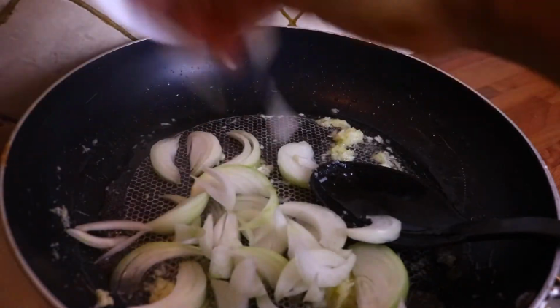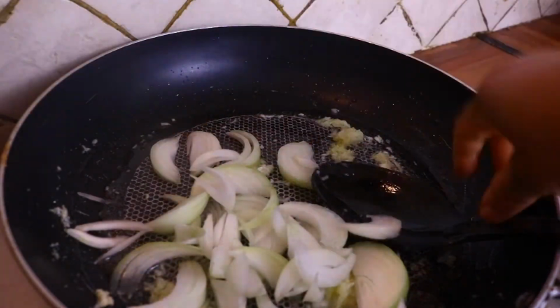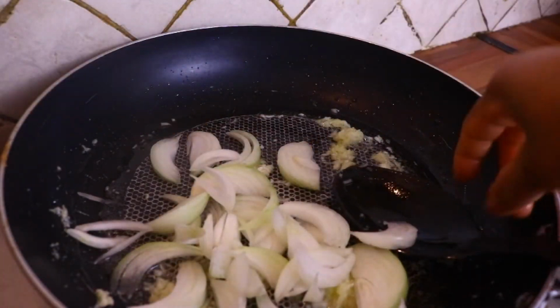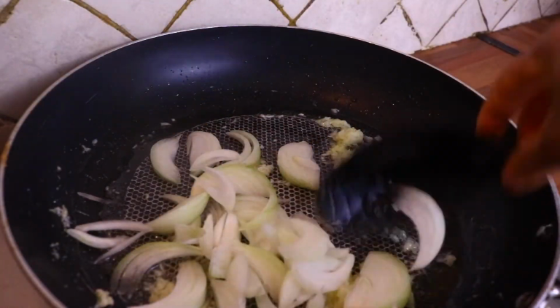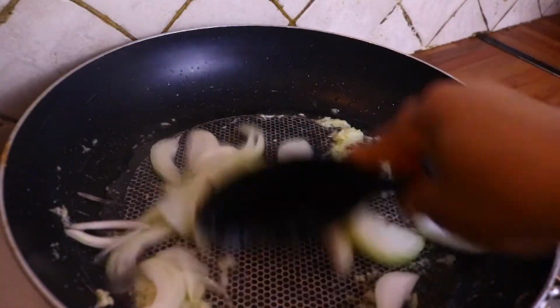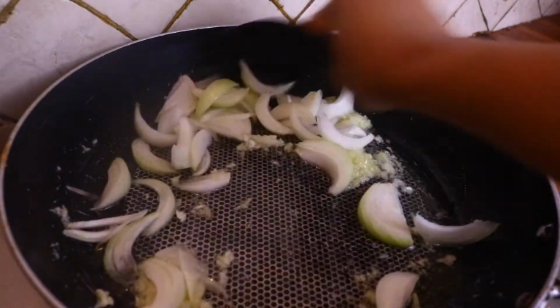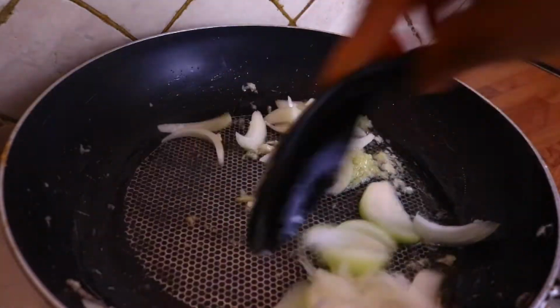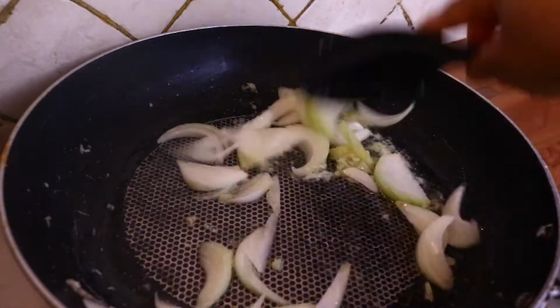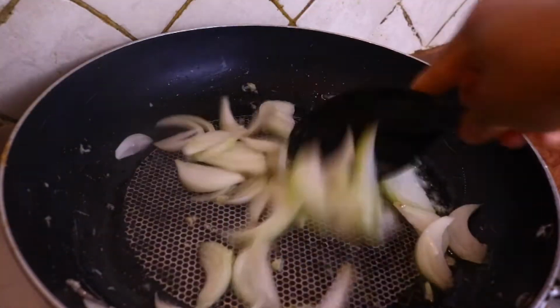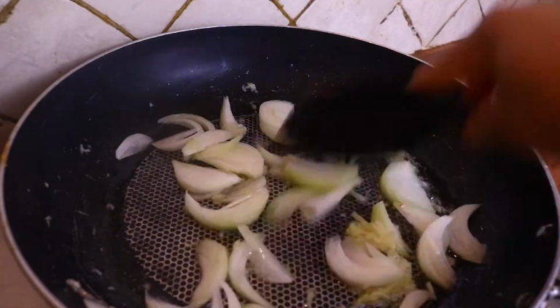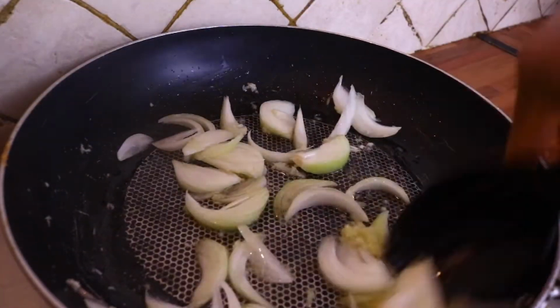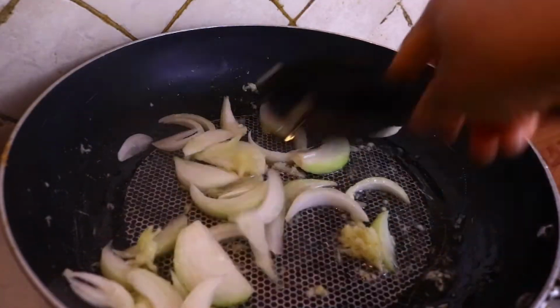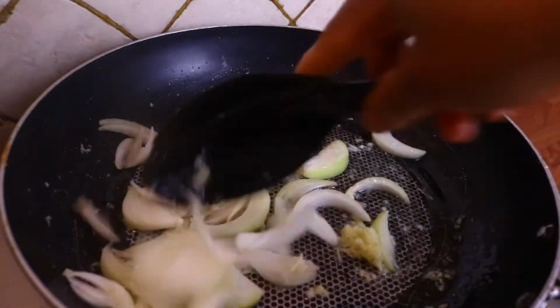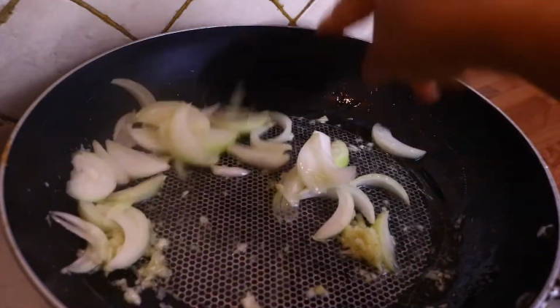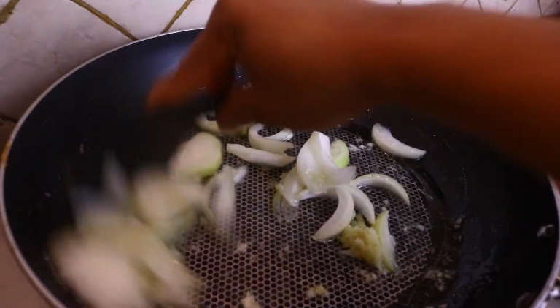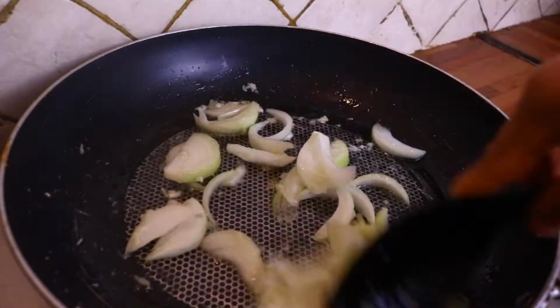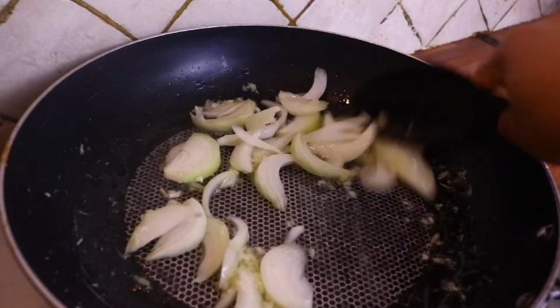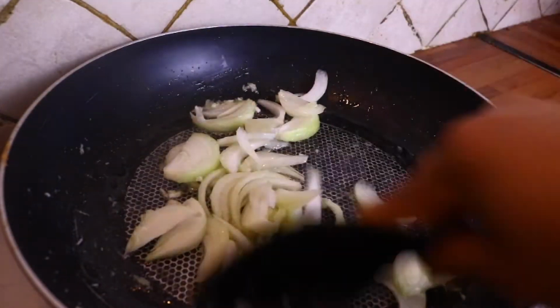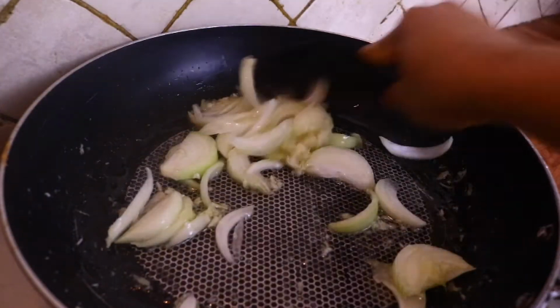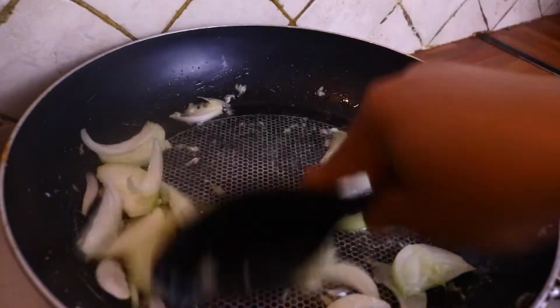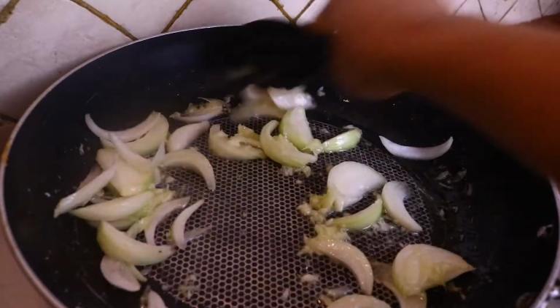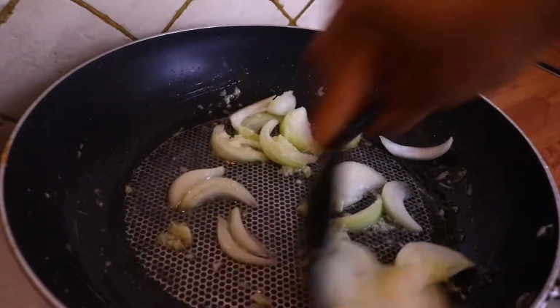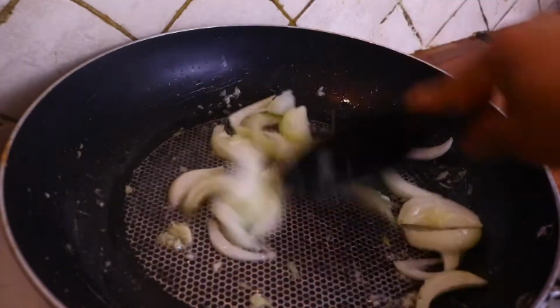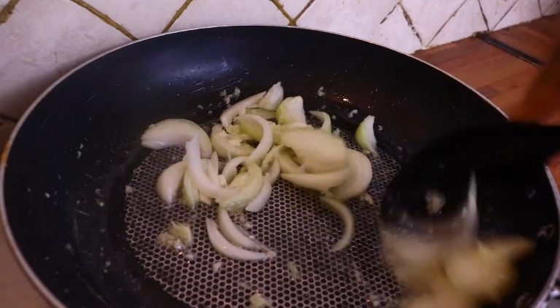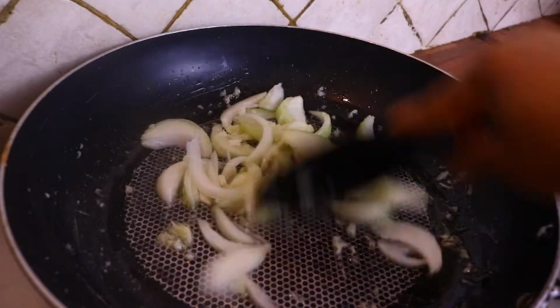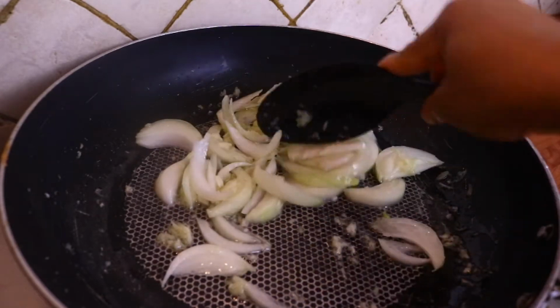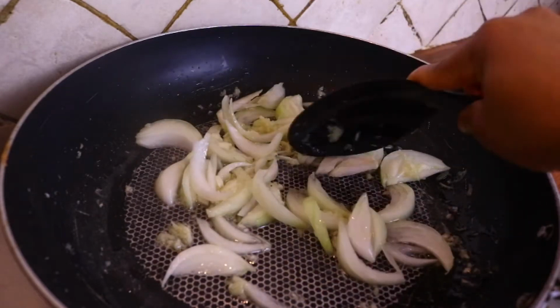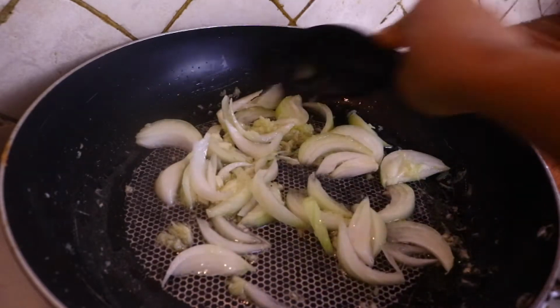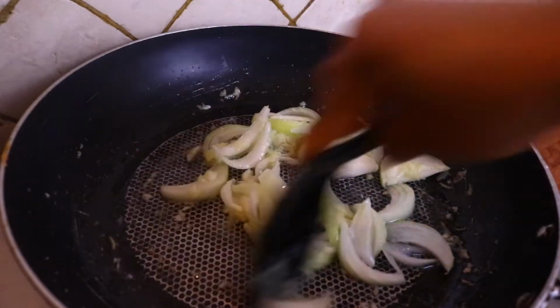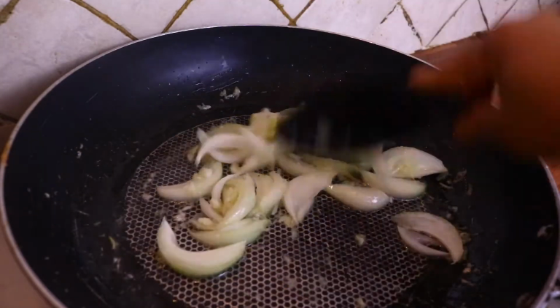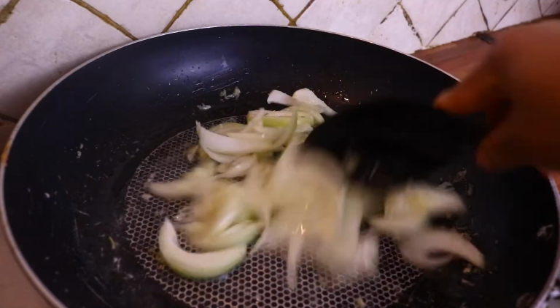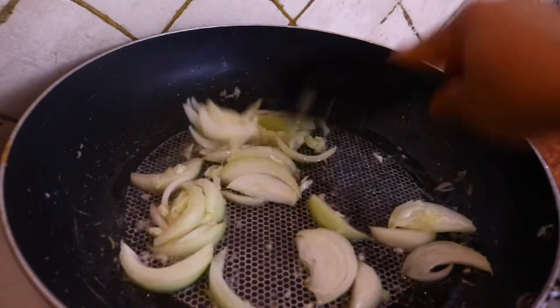Now I am adding in the onions and I'm going to fry them a bit before I add in the tomato.